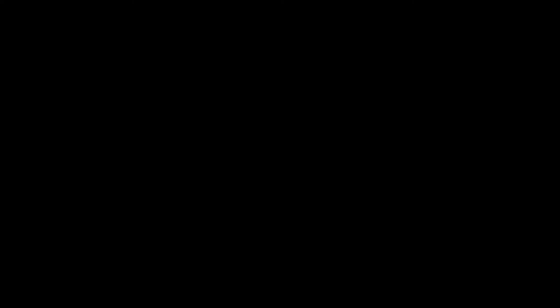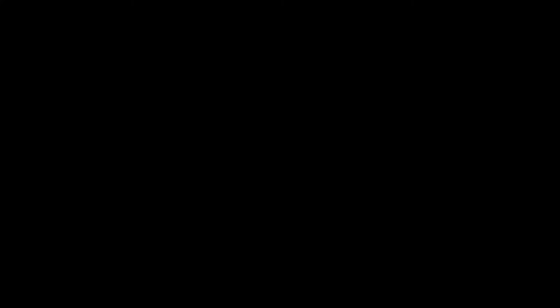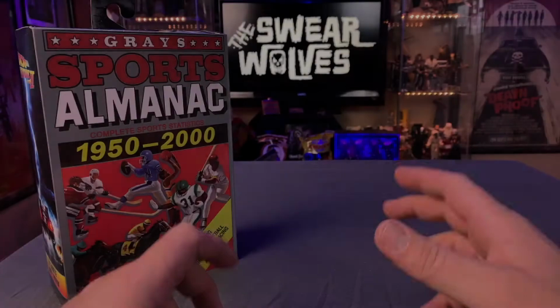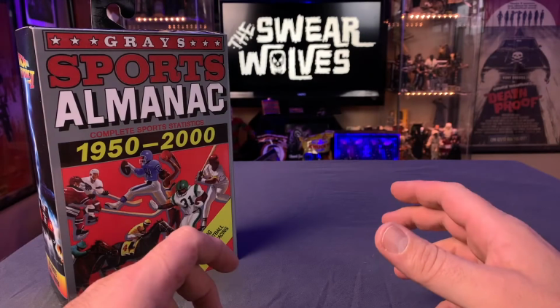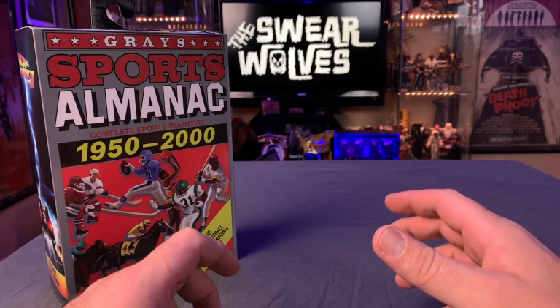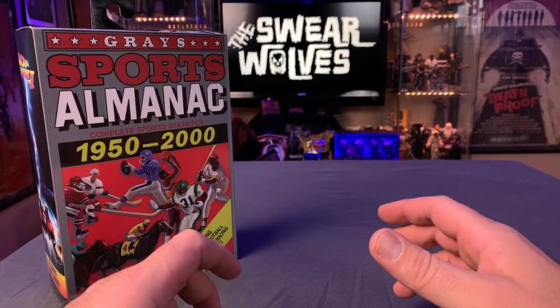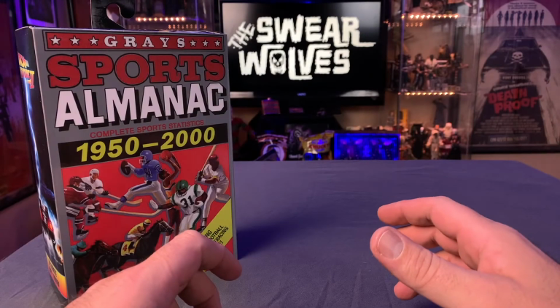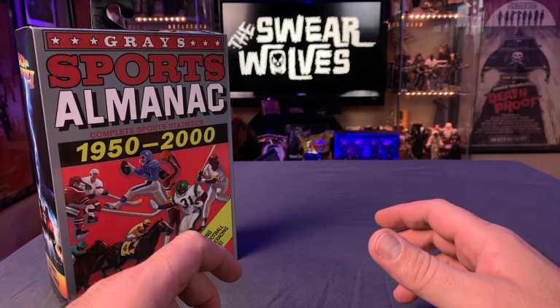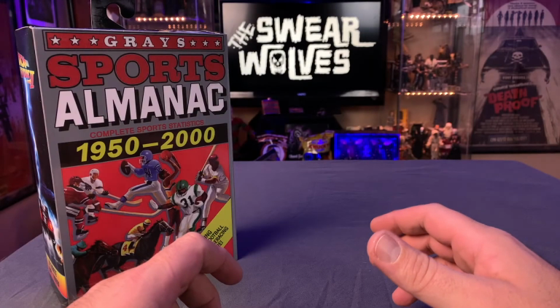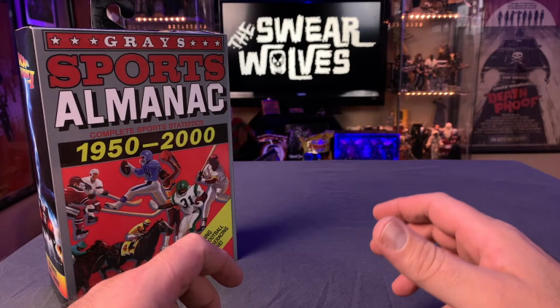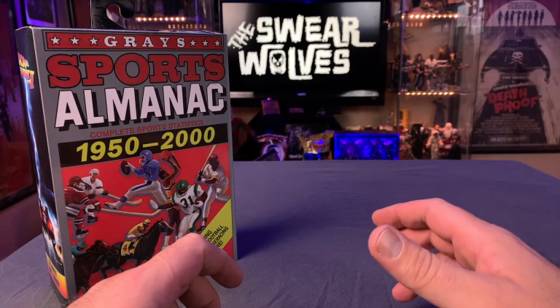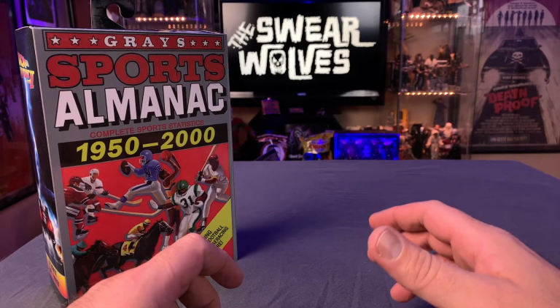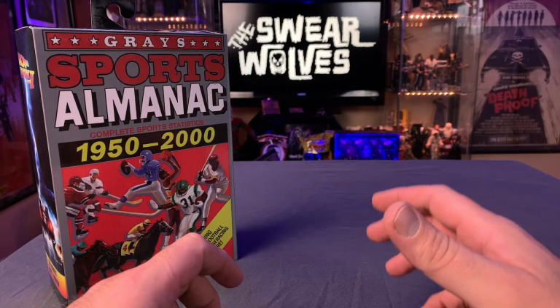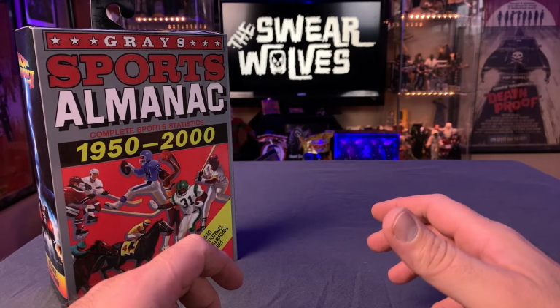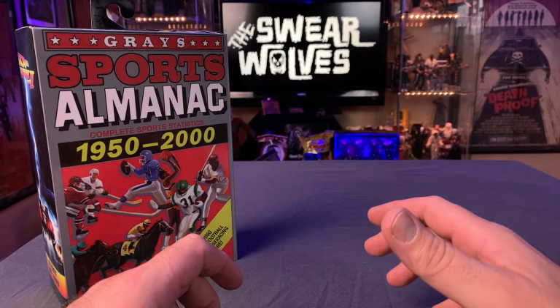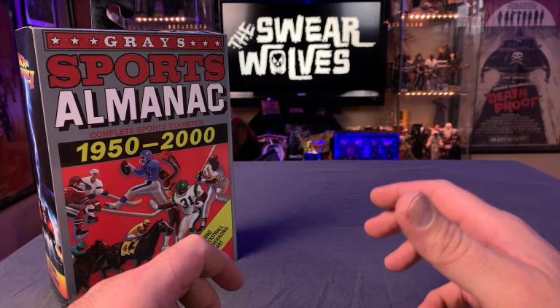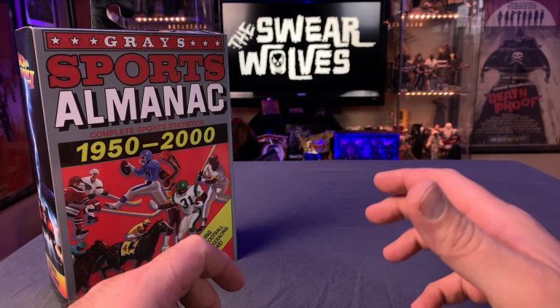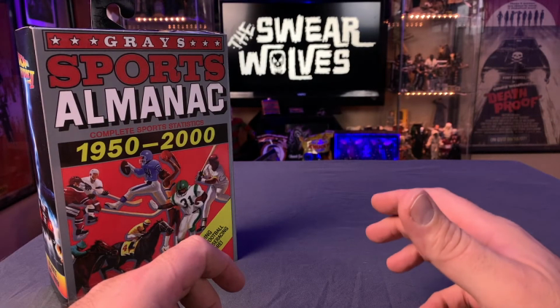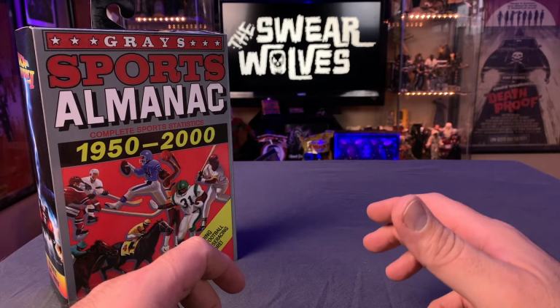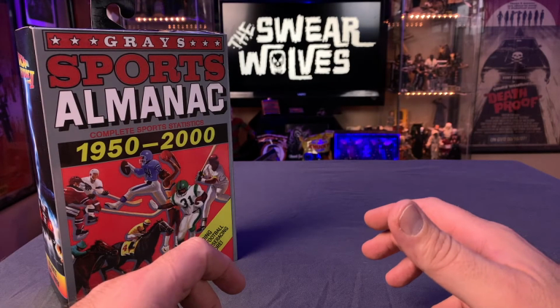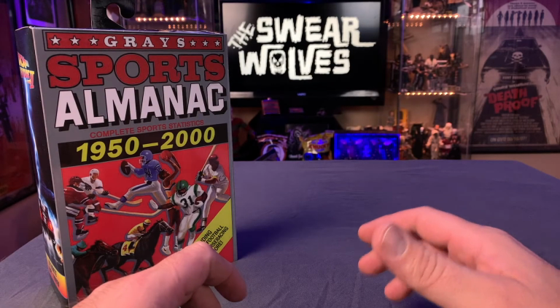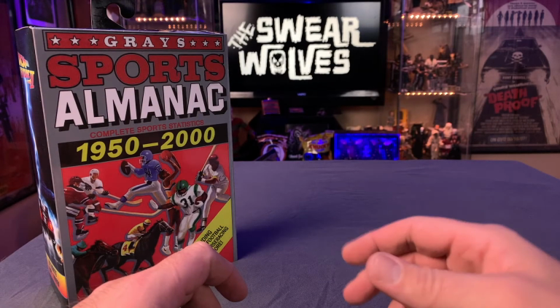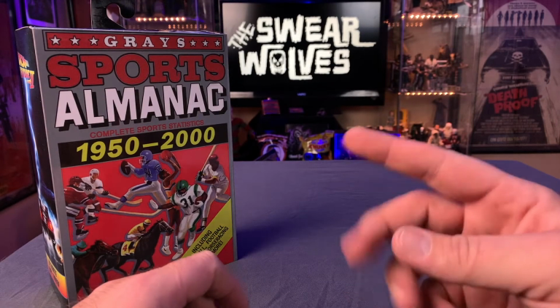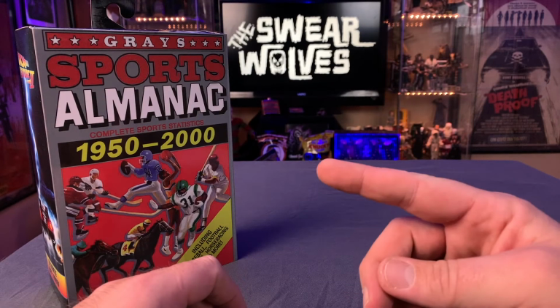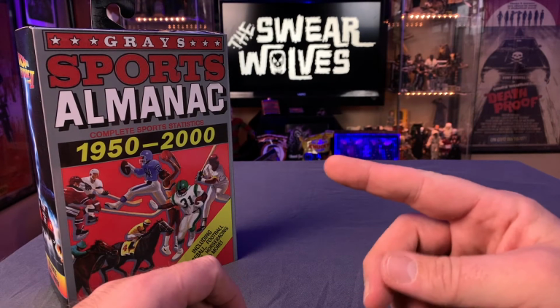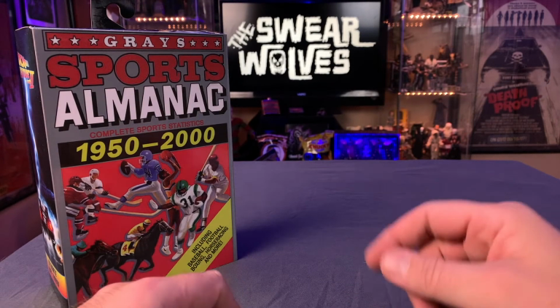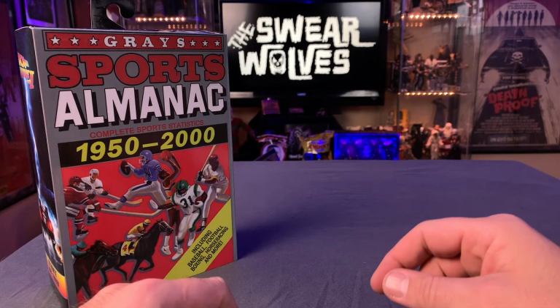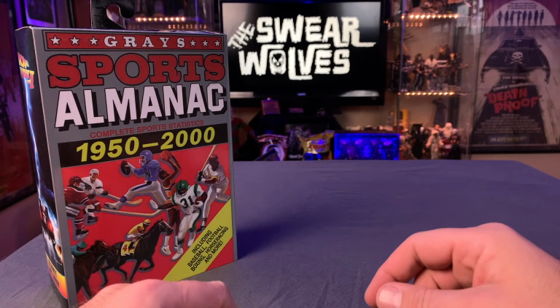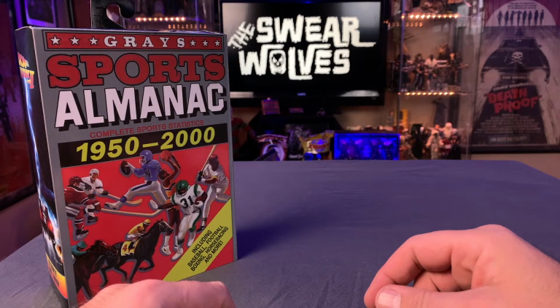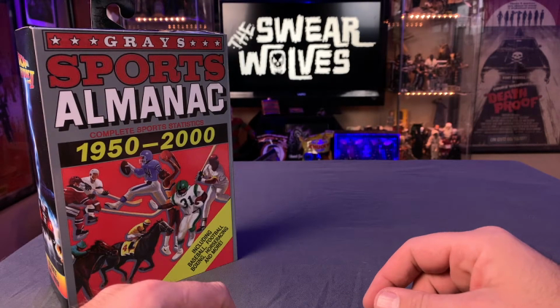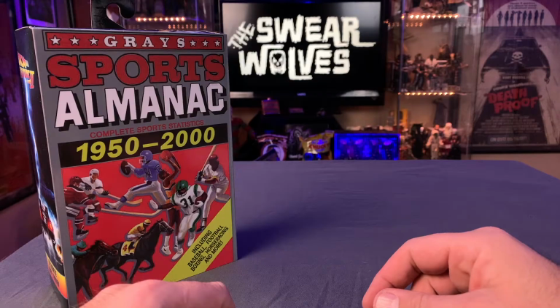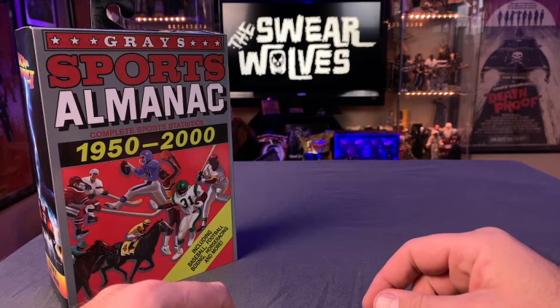In this video, we're going to discuss the NECA Ultimate Biff Tannen from Back to the Future 2.